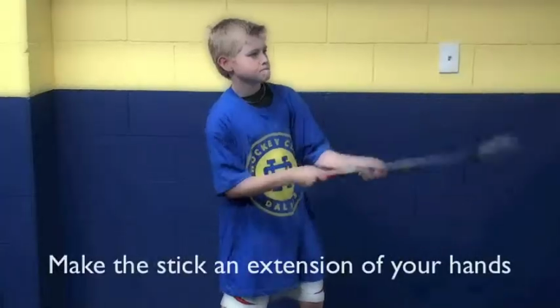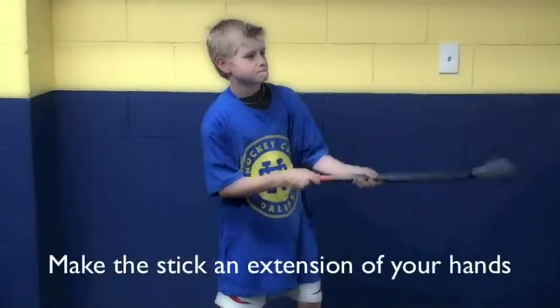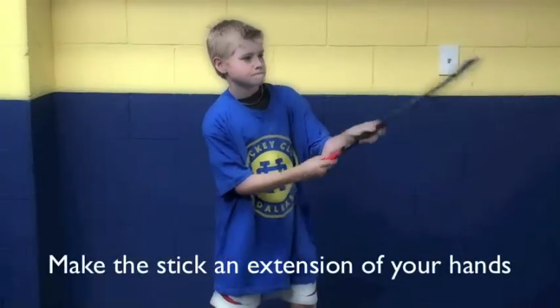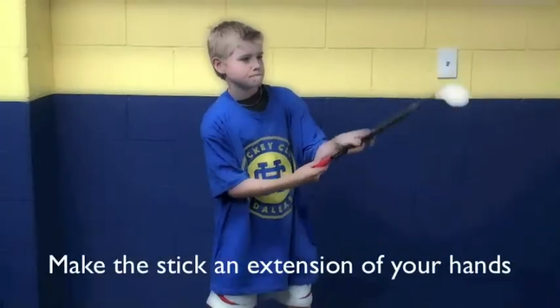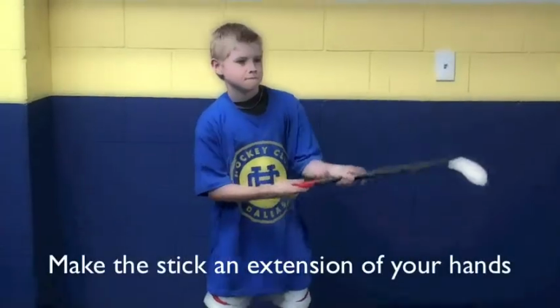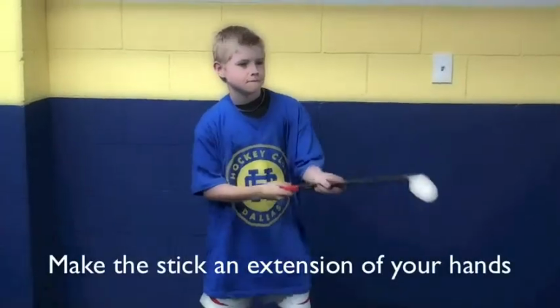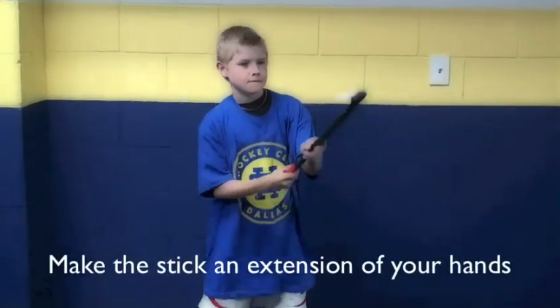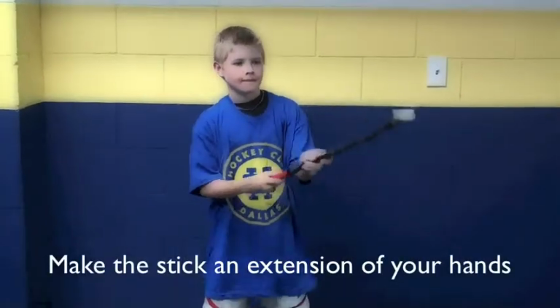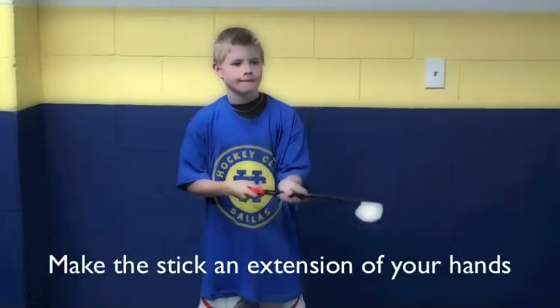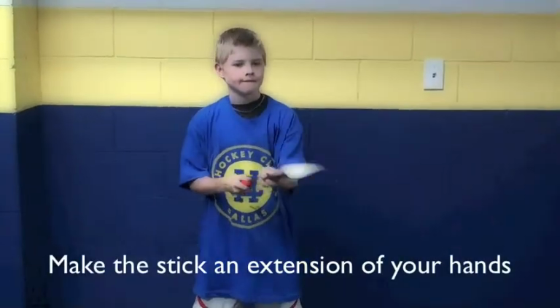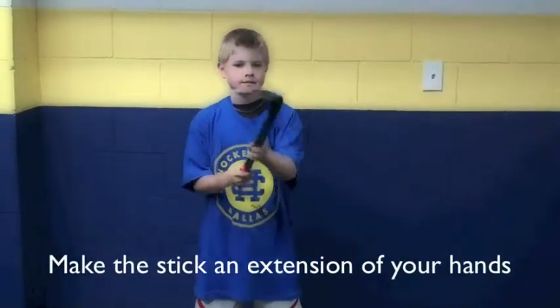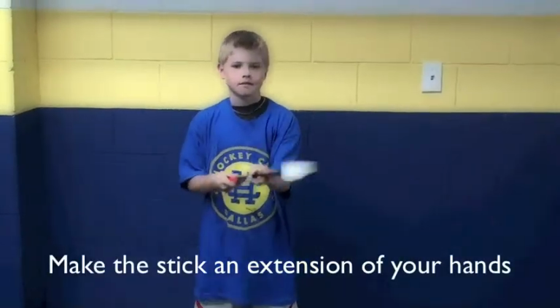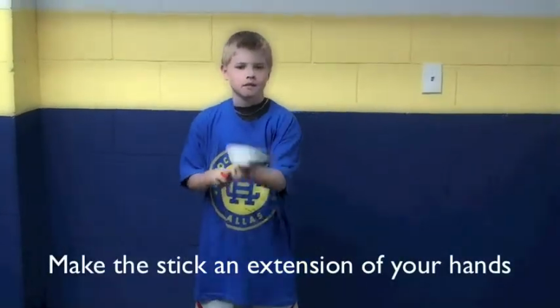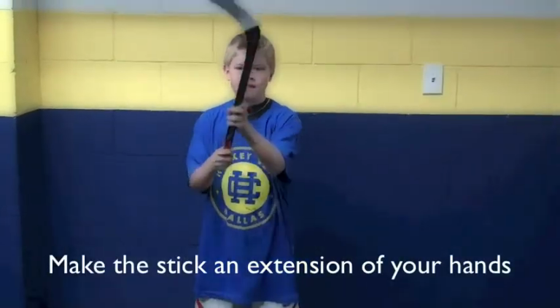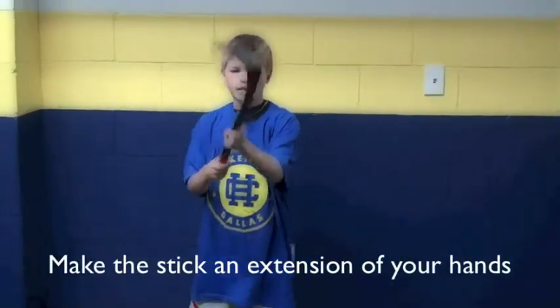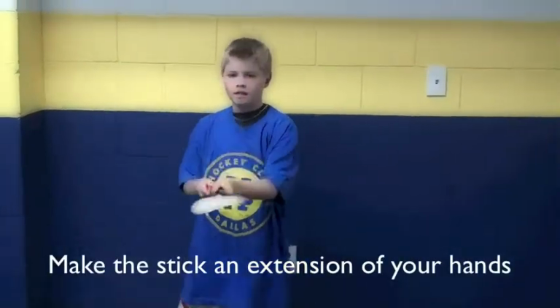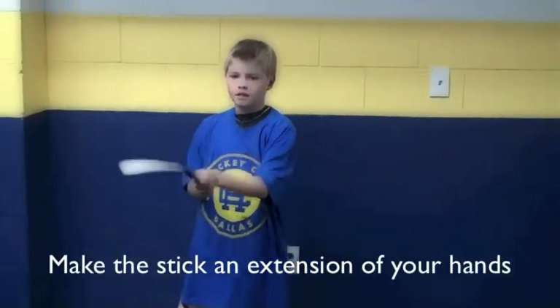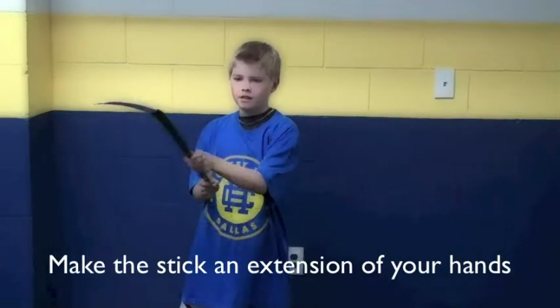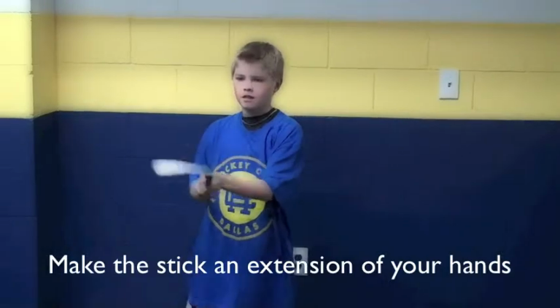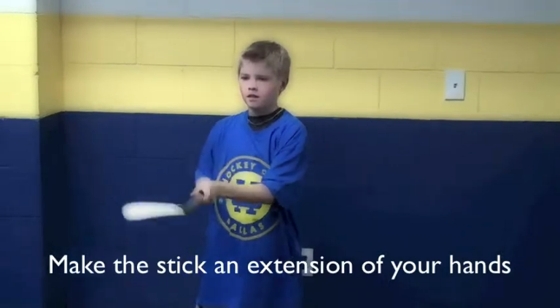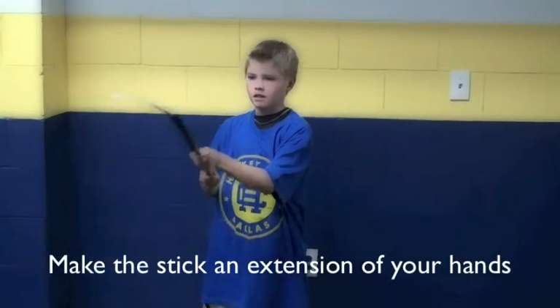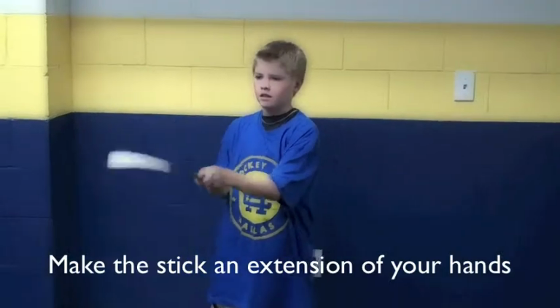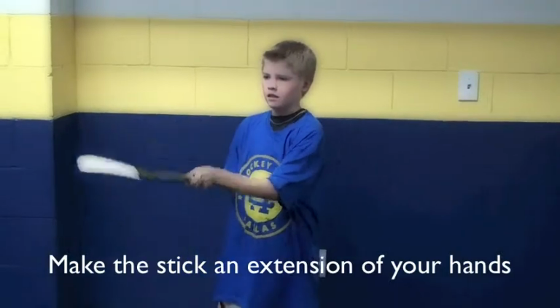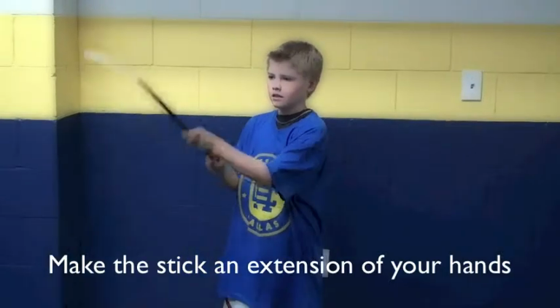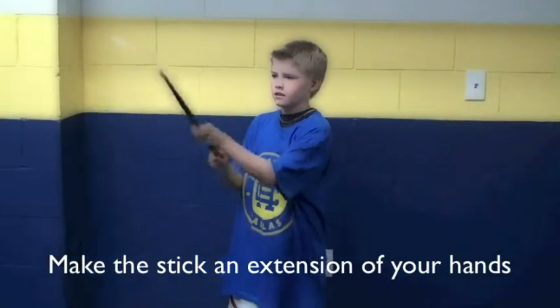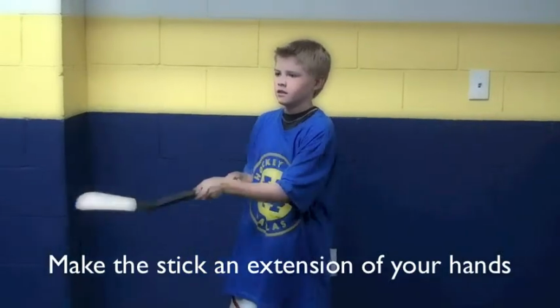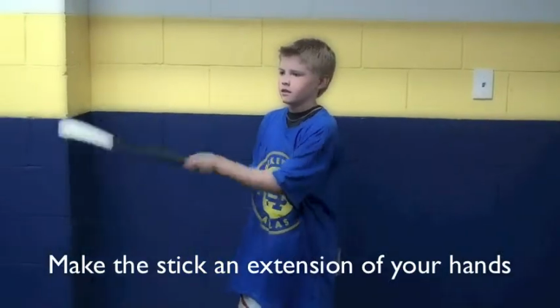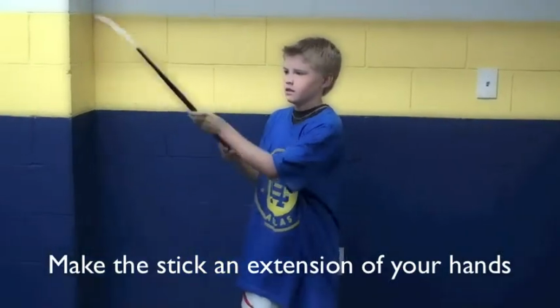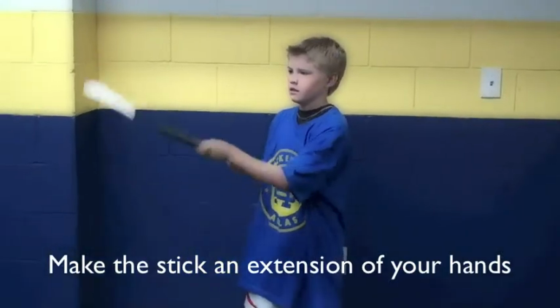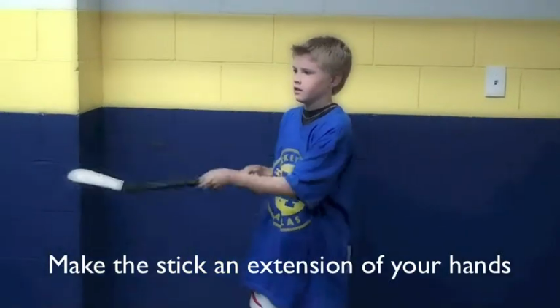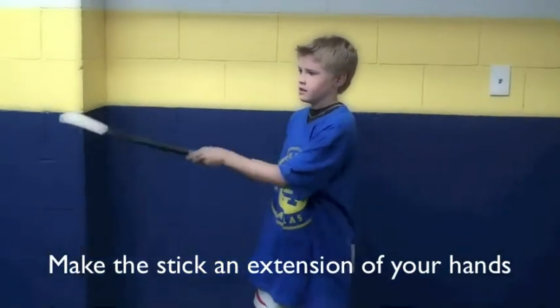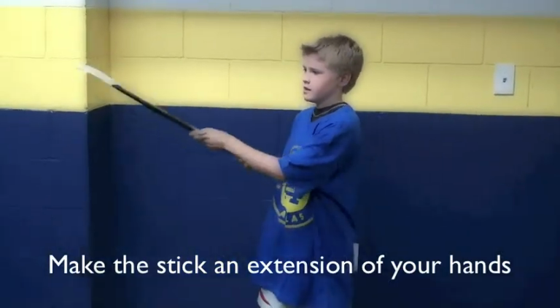And again, if you don't have a hockey stick and you're on the road with limited time and space, use a mini stick.